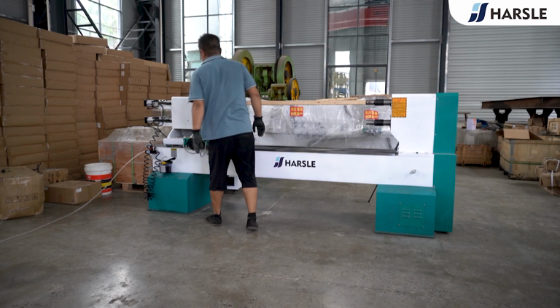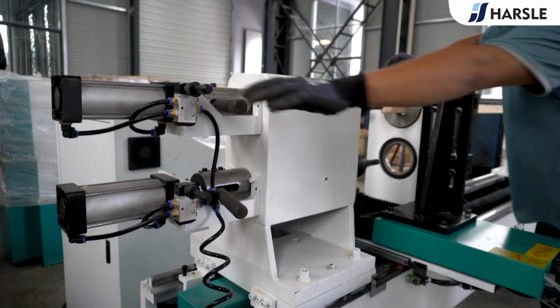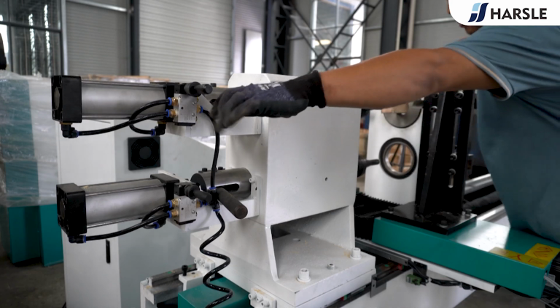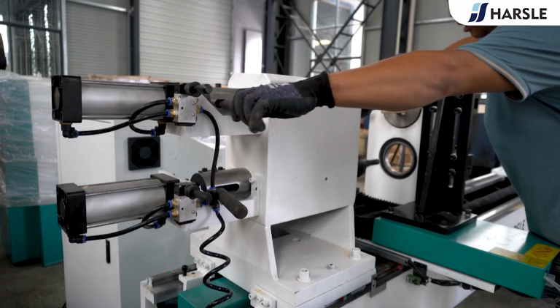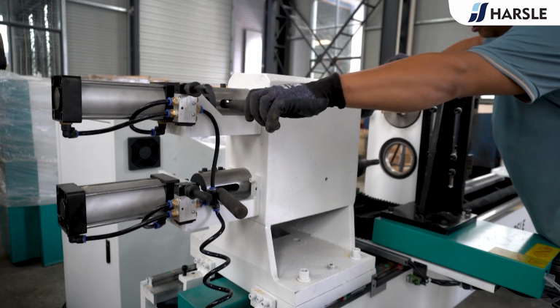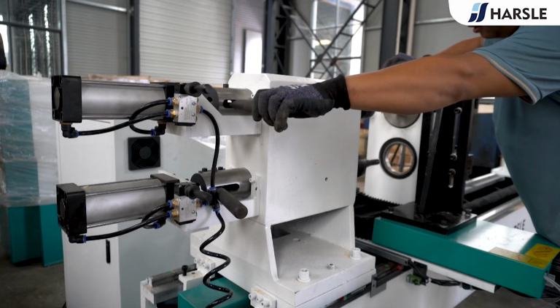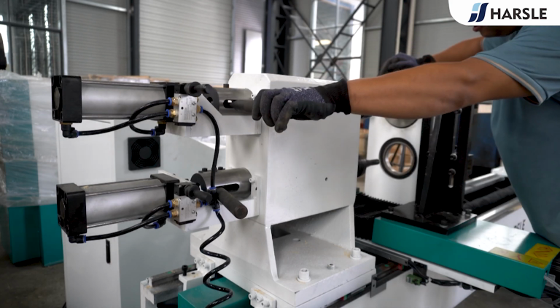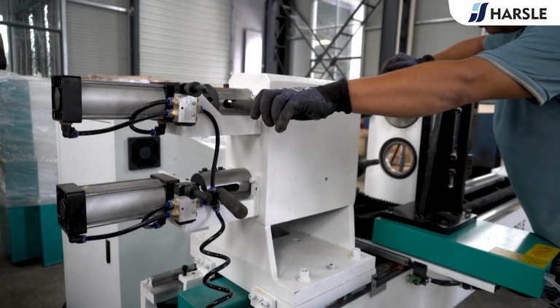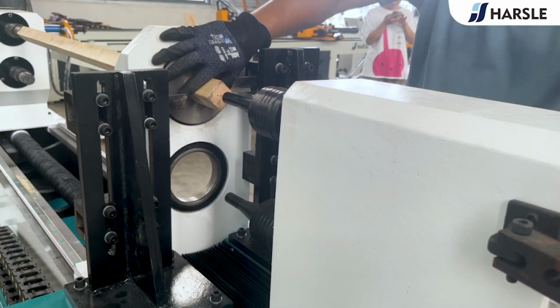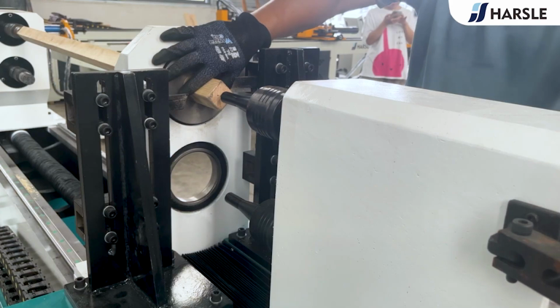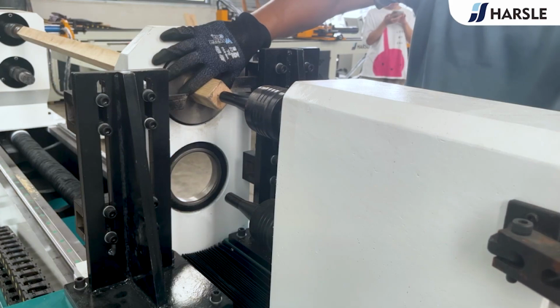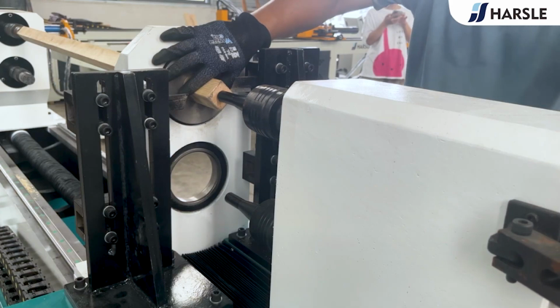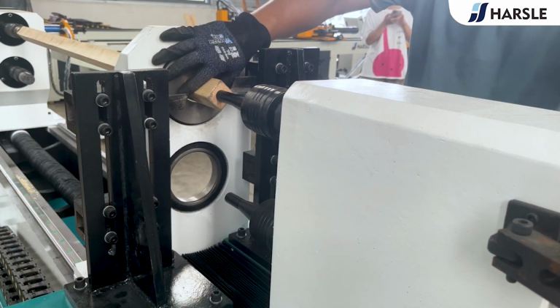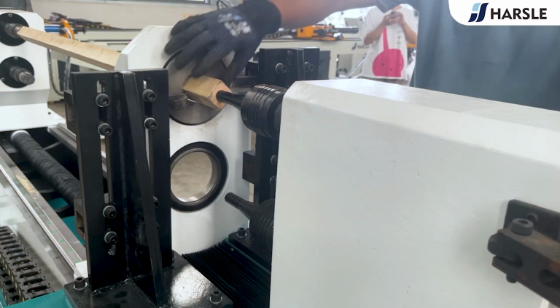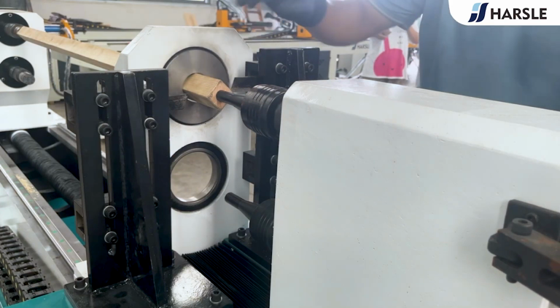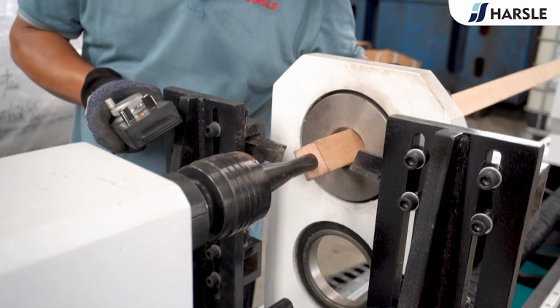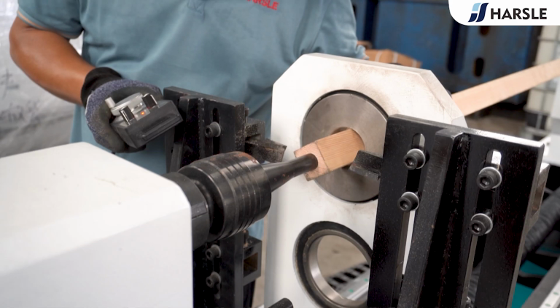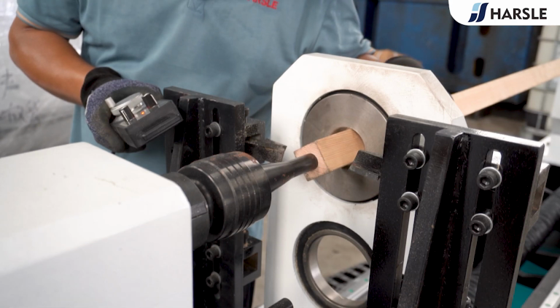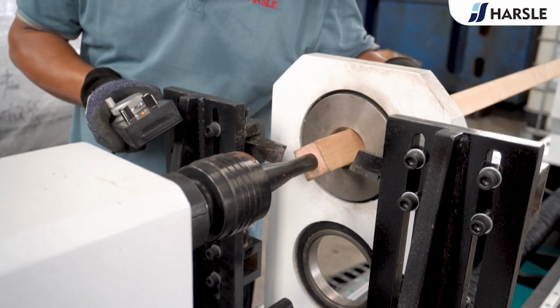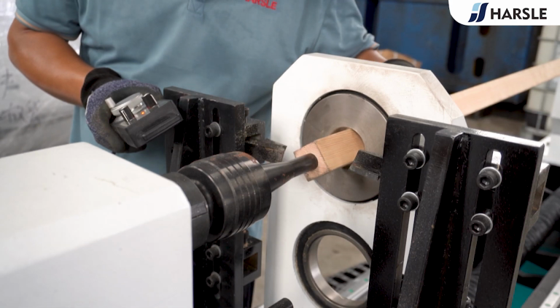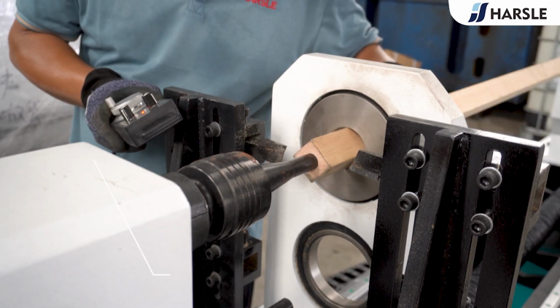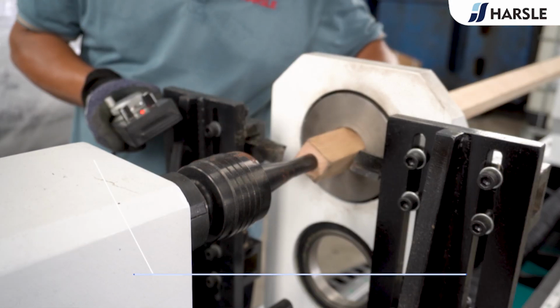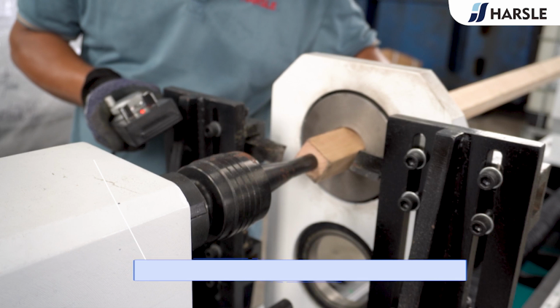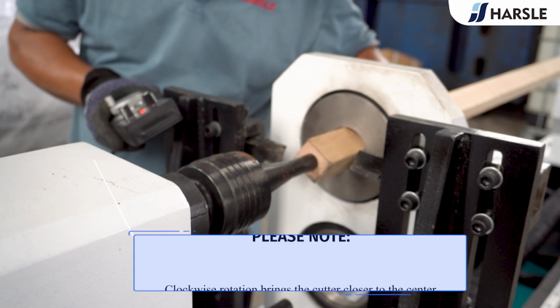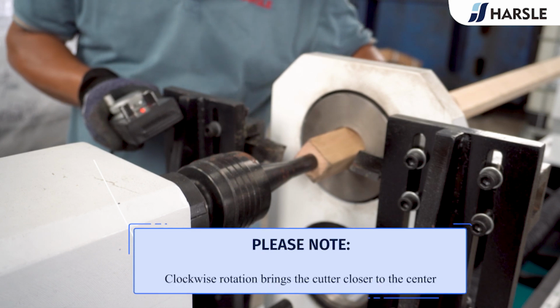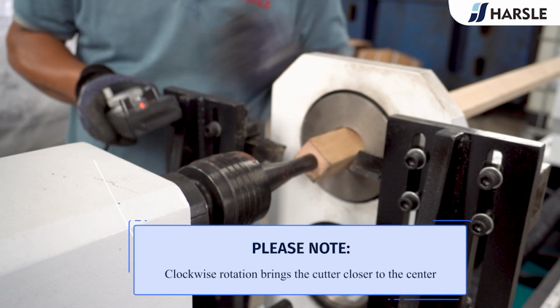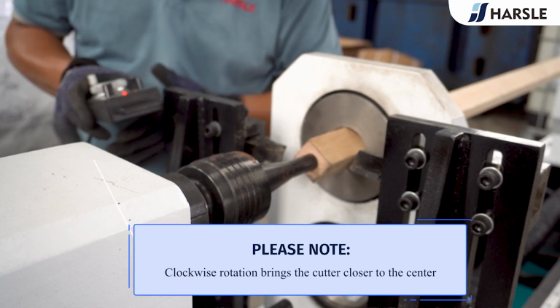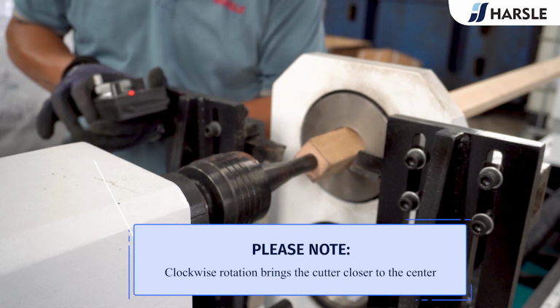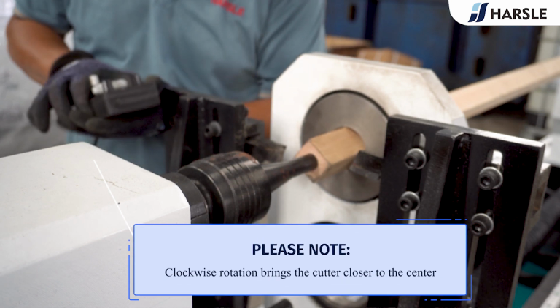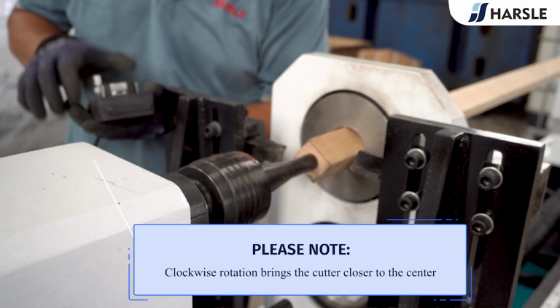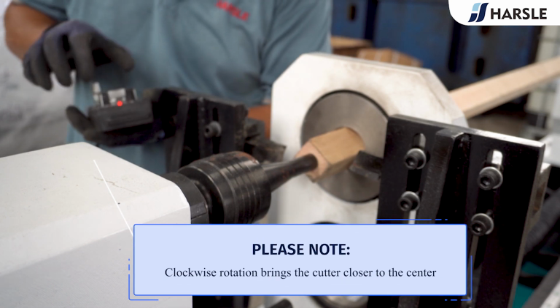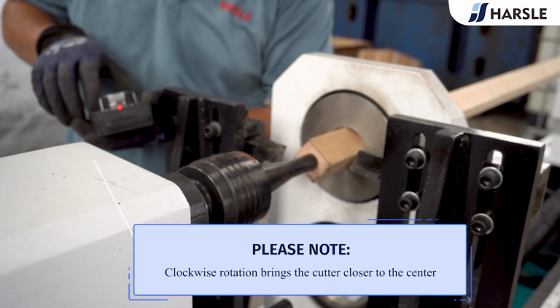Operation process: place the log in the working position, move the handle and turn on the switch to make sure the log is clamped. Use the handheld controller to adjust both sides of the cutter XY-axis.